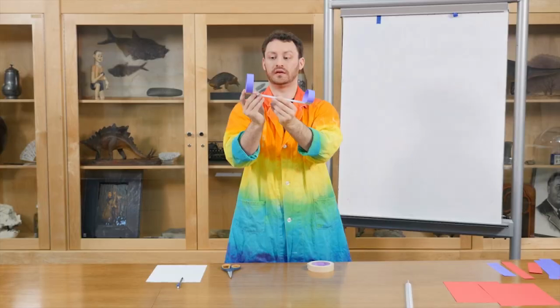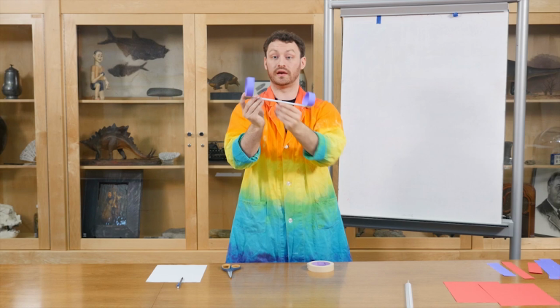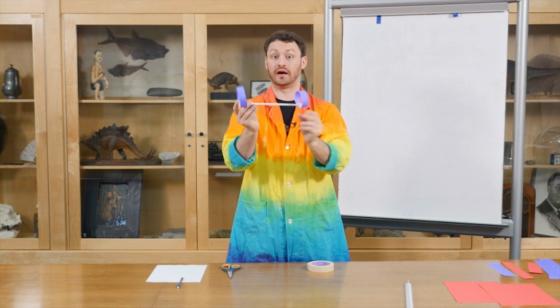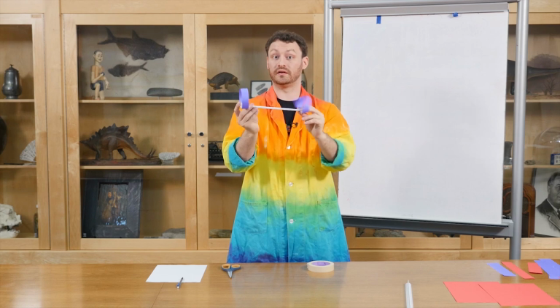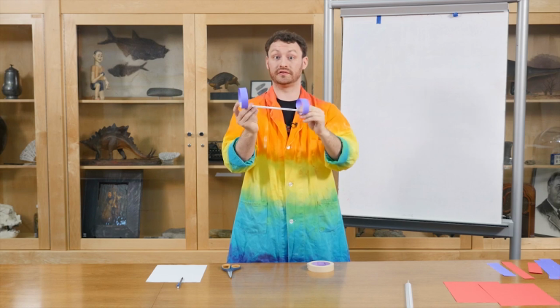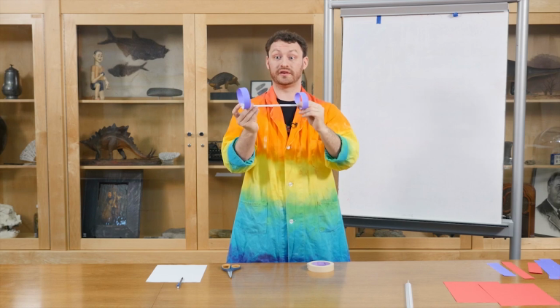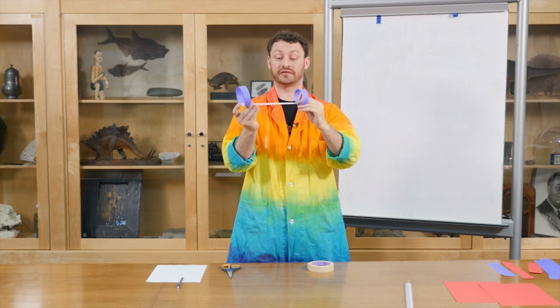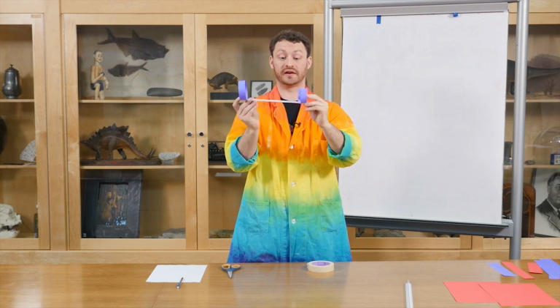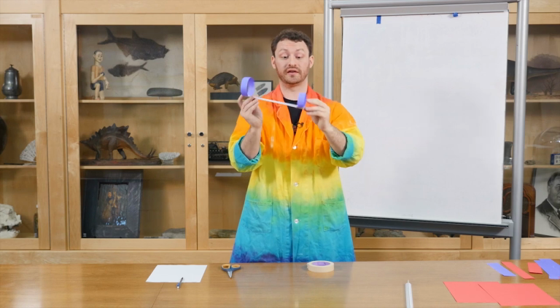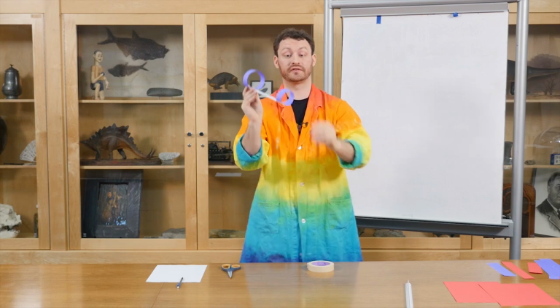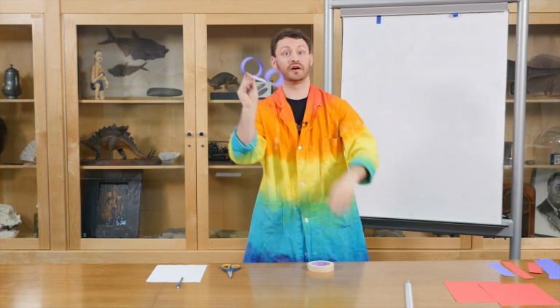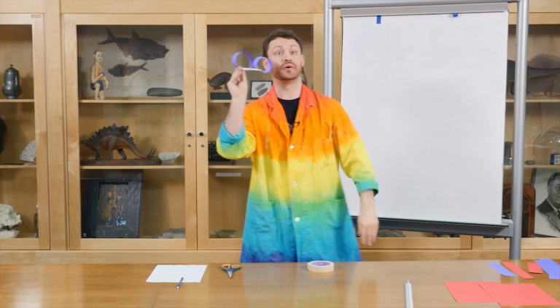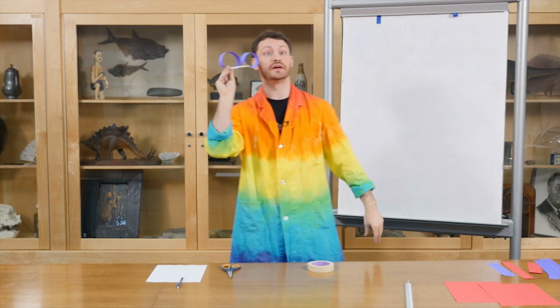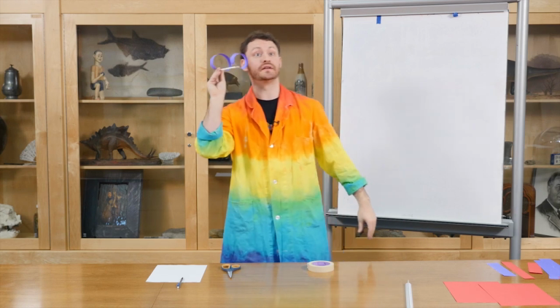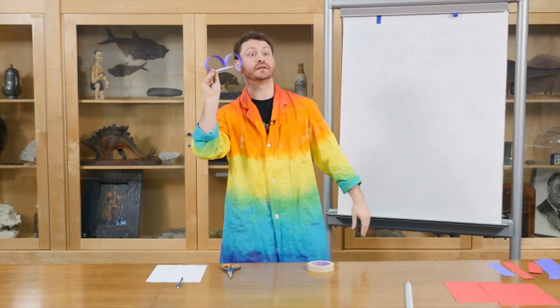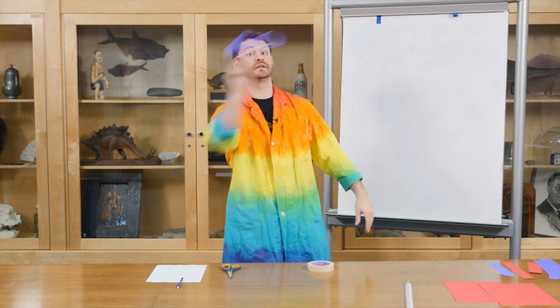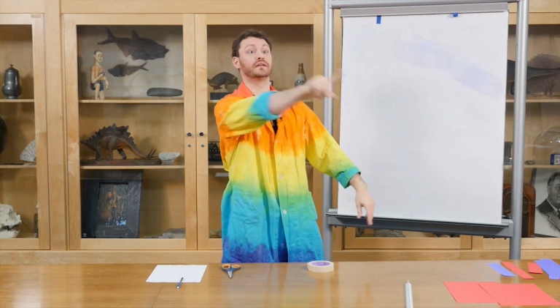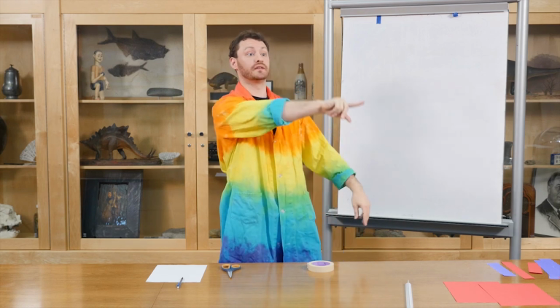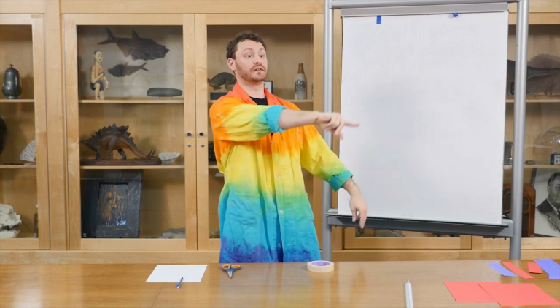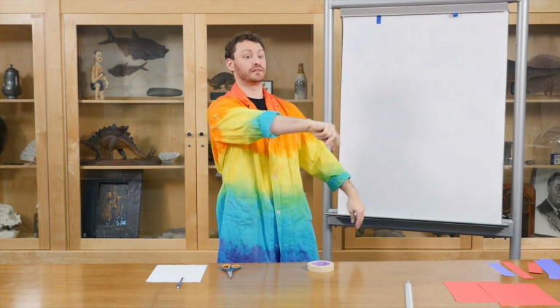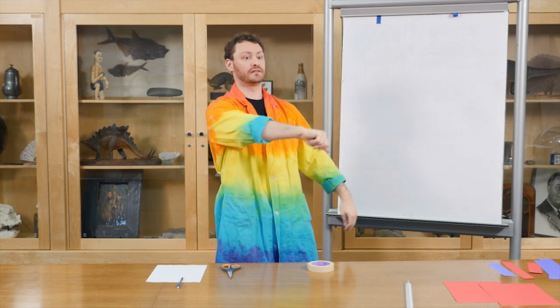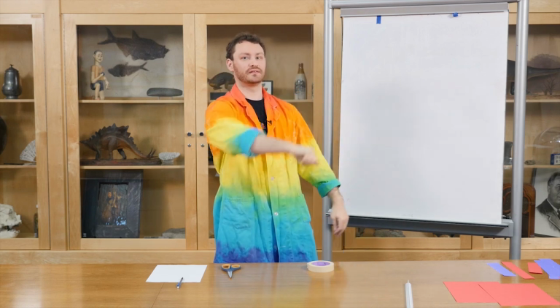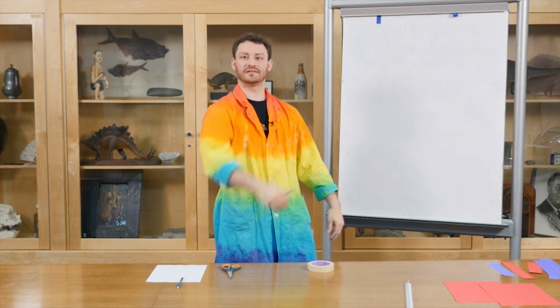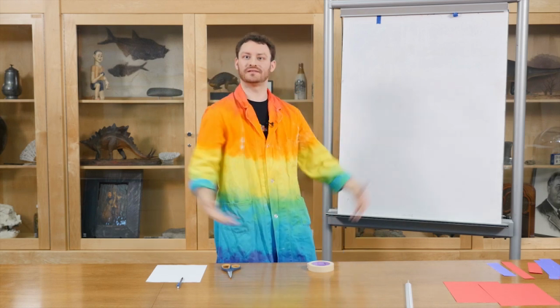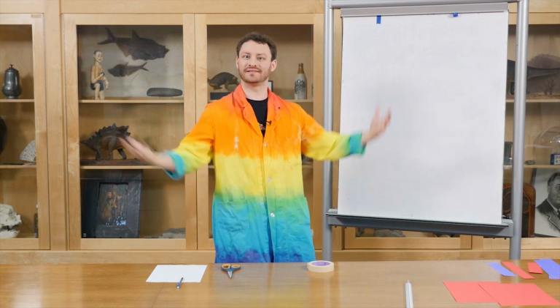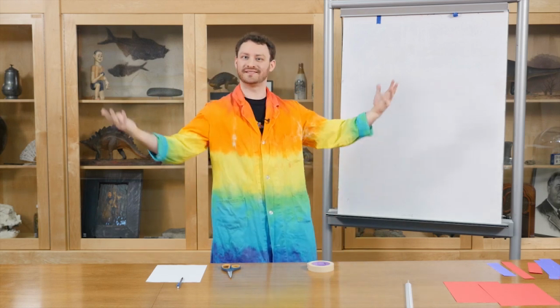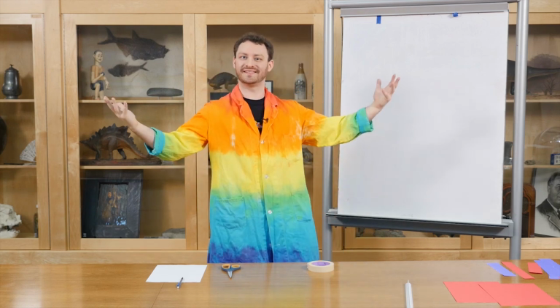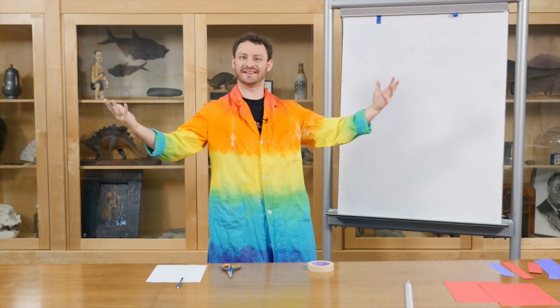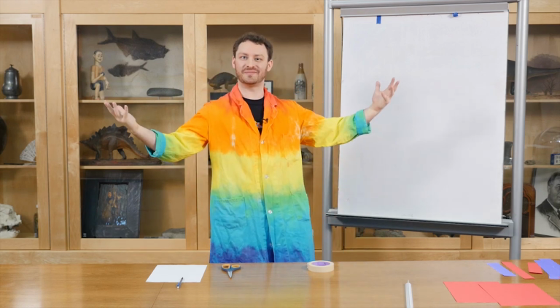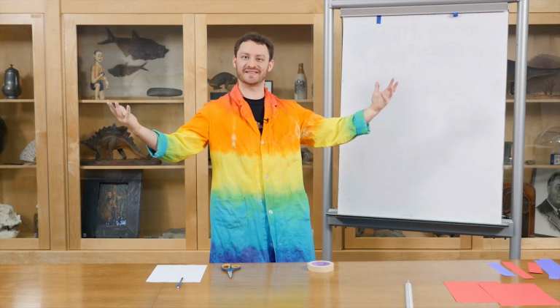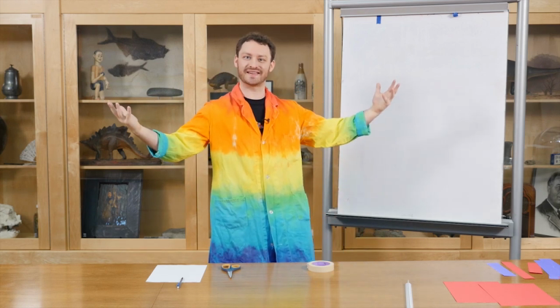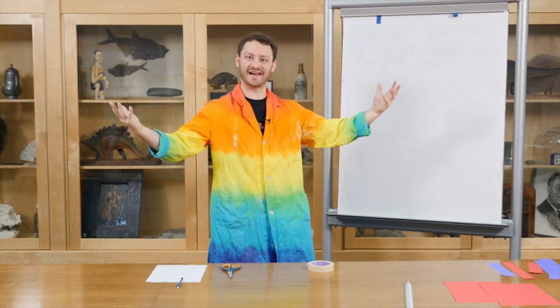So when you're done, it should look like this. Let's test it out and see how well I did. How about that?